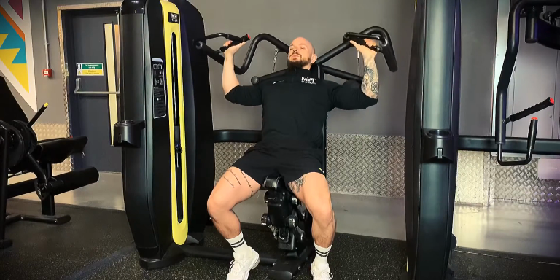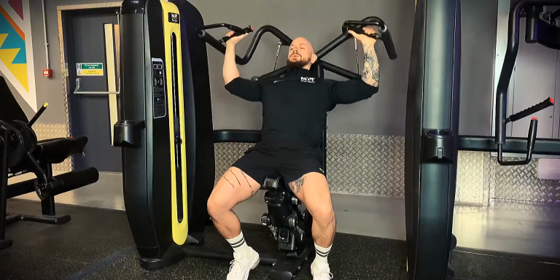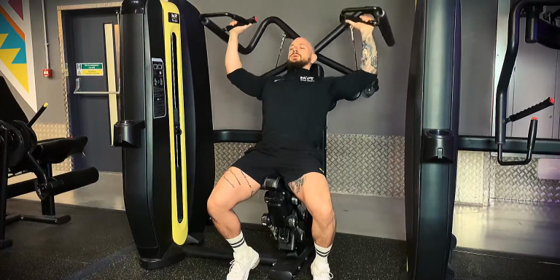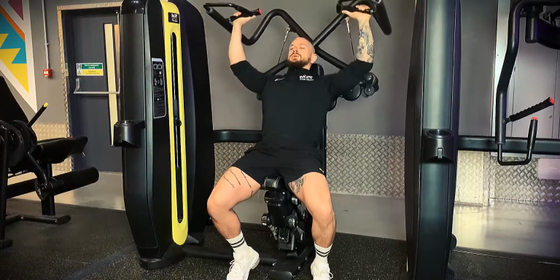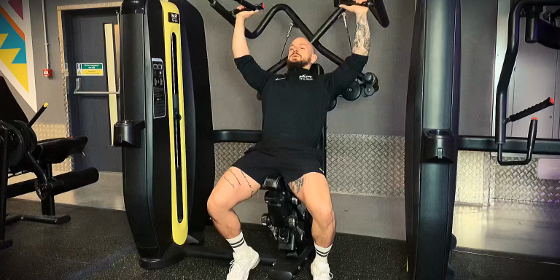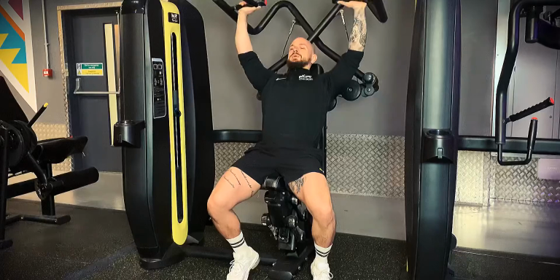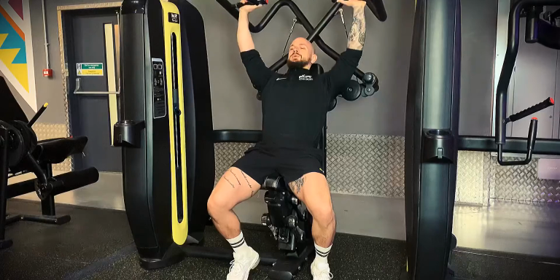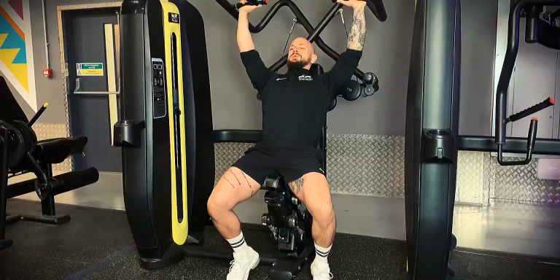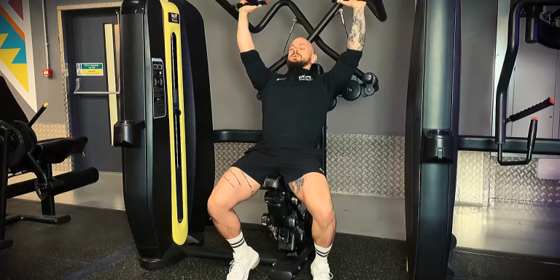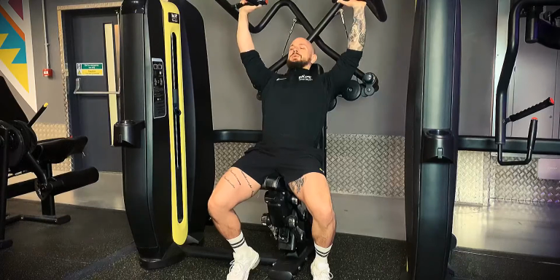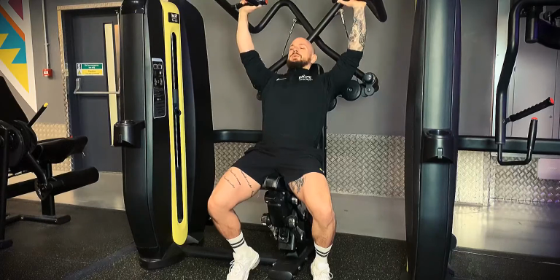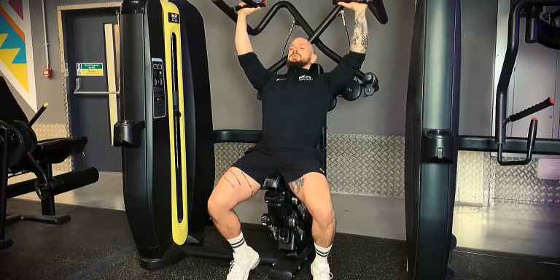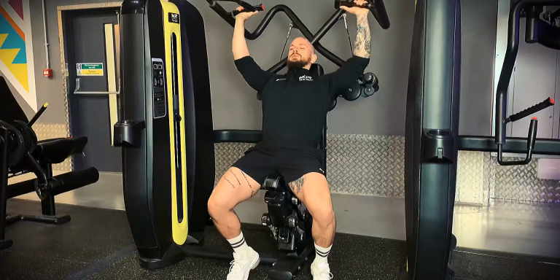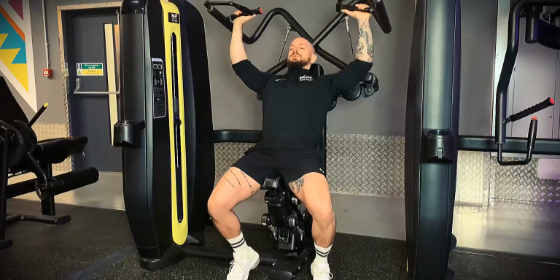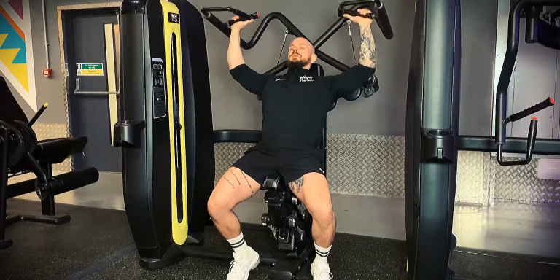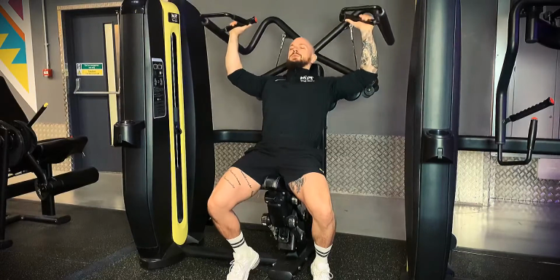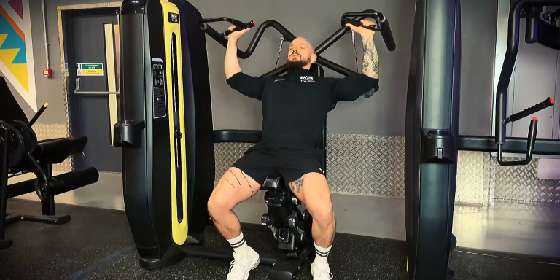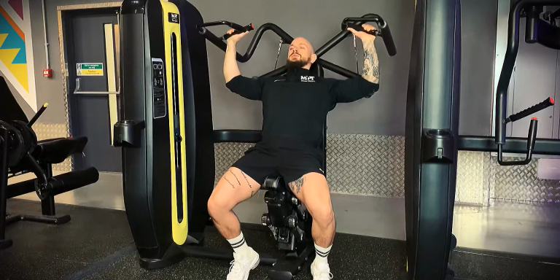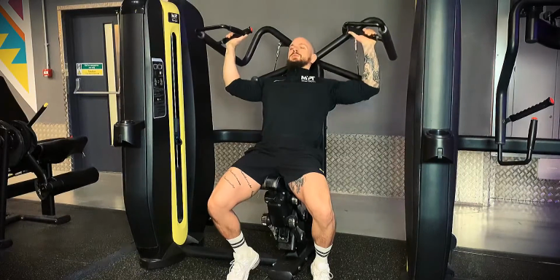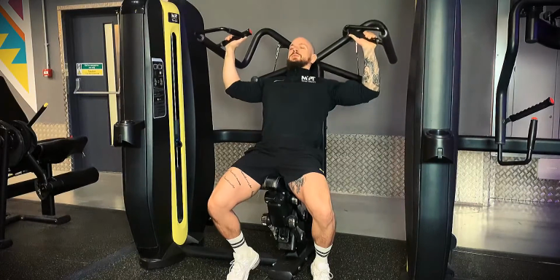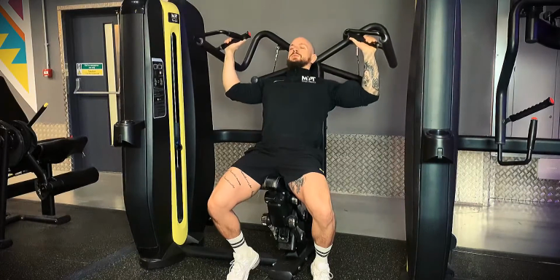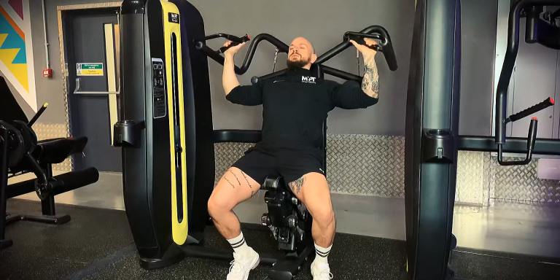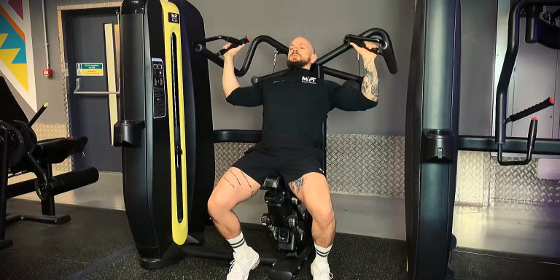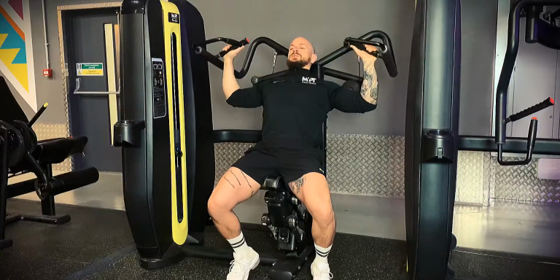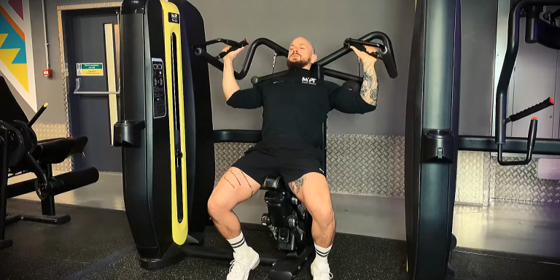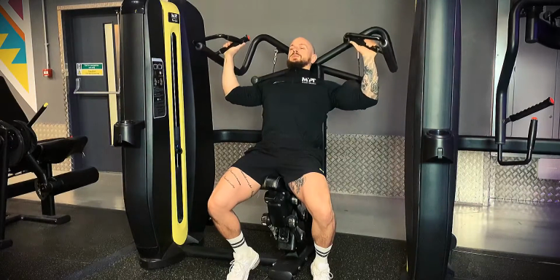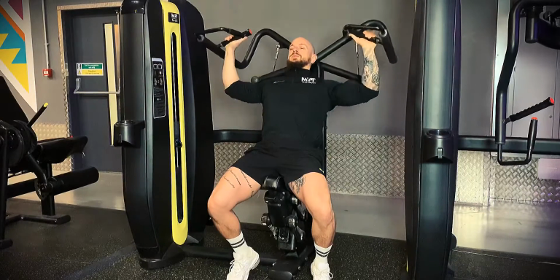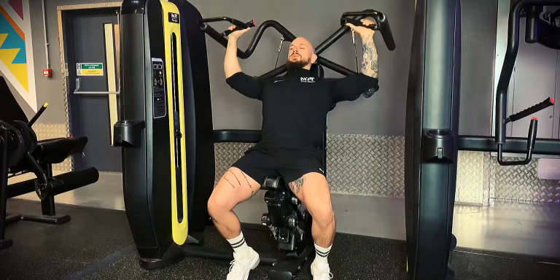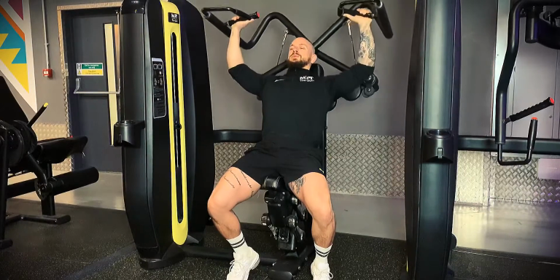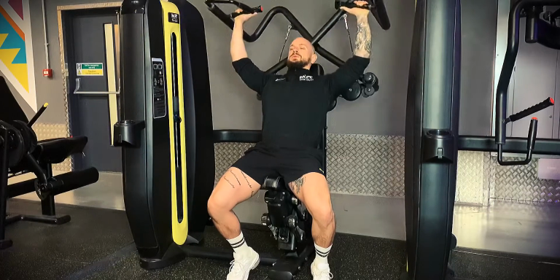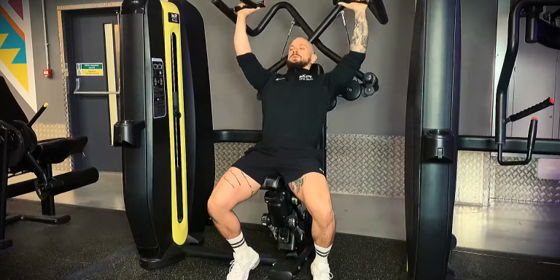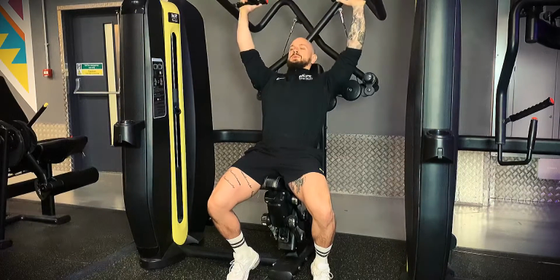Exhale as we push the bar up. Think about pushing the elbow toward the midline of the body.